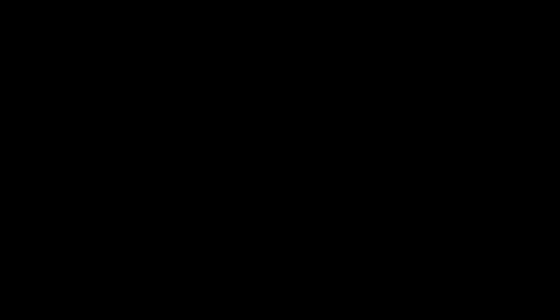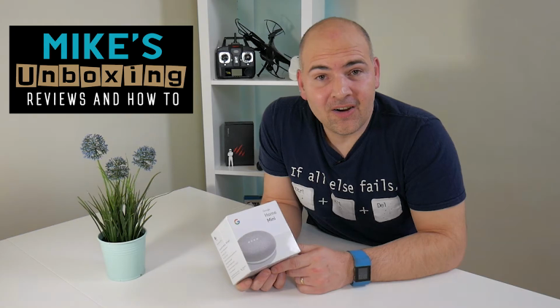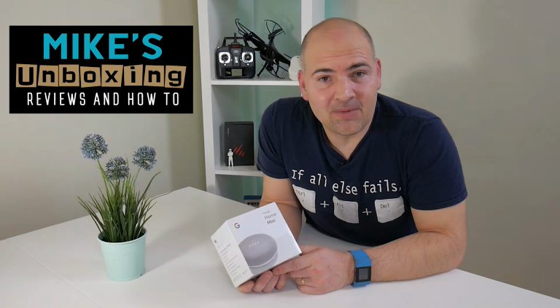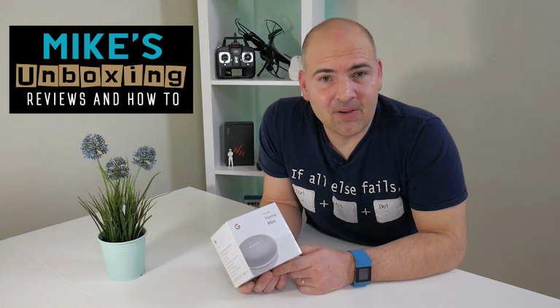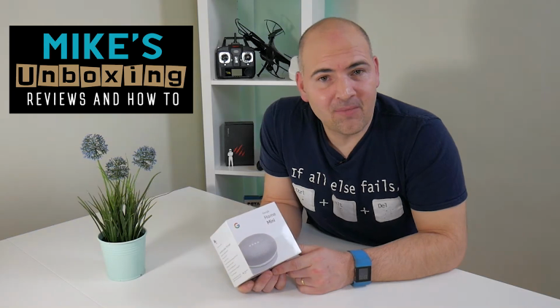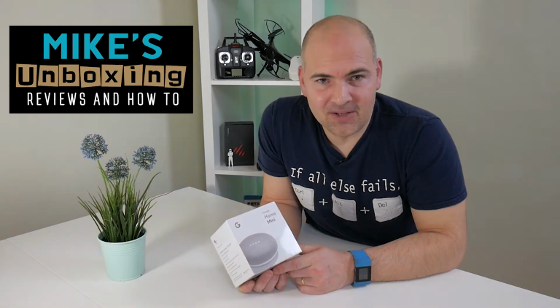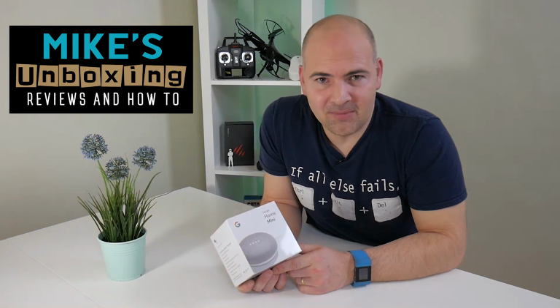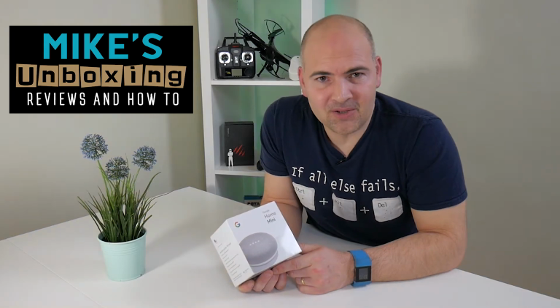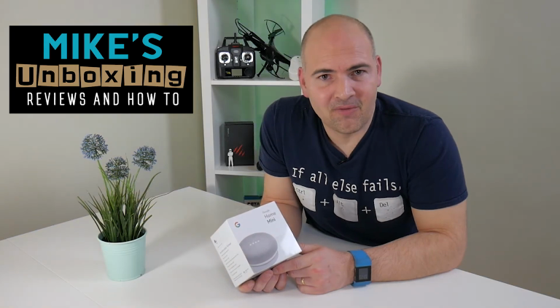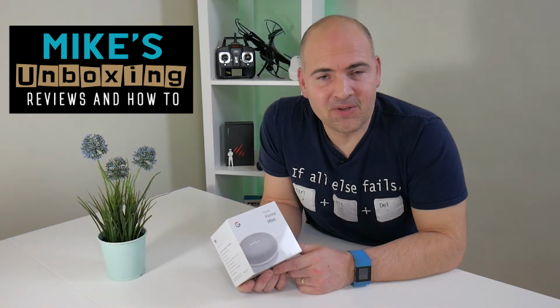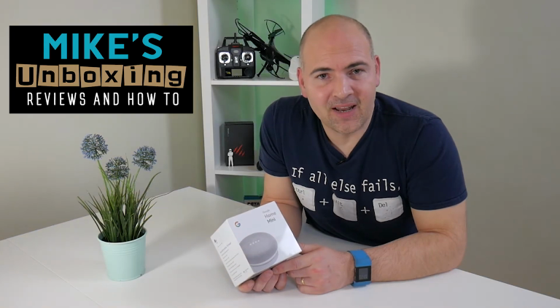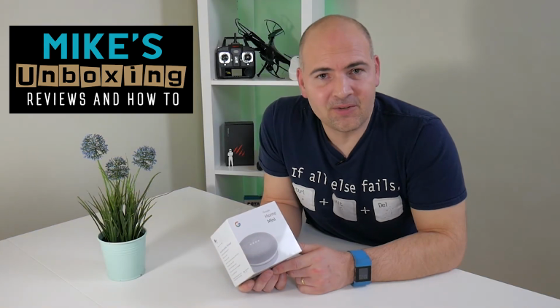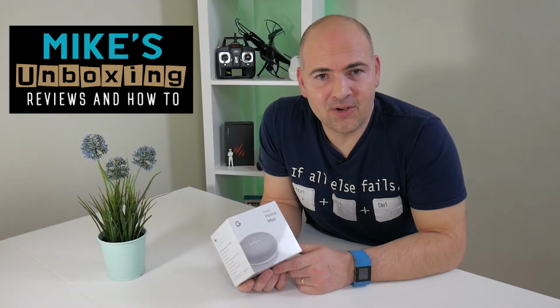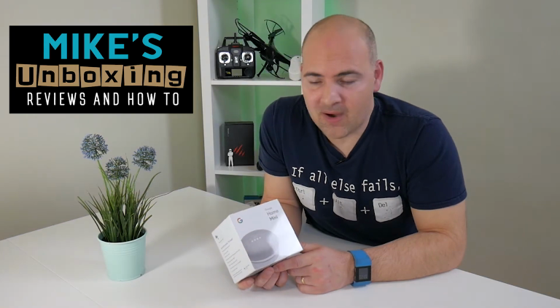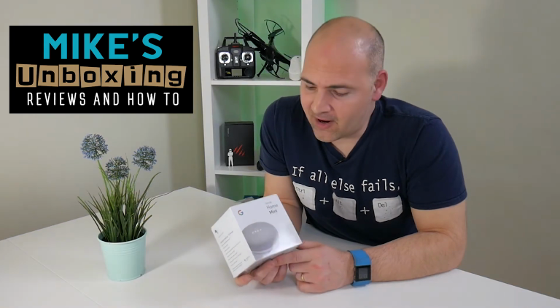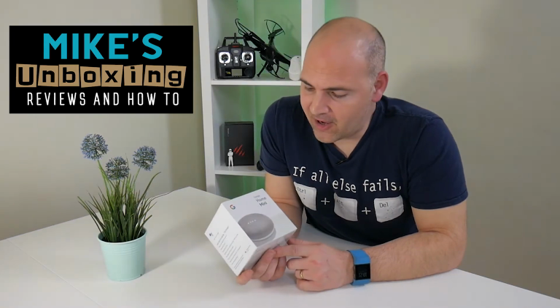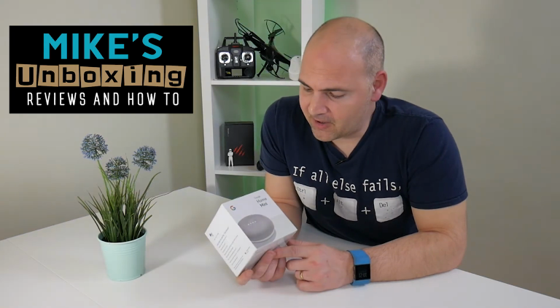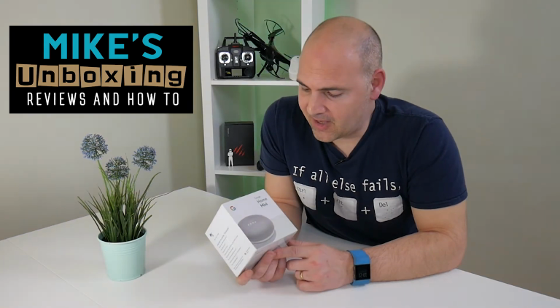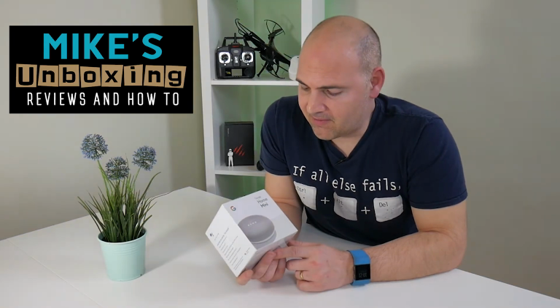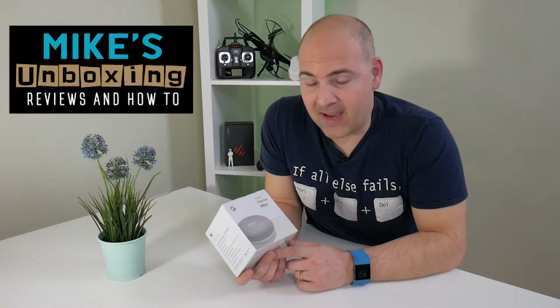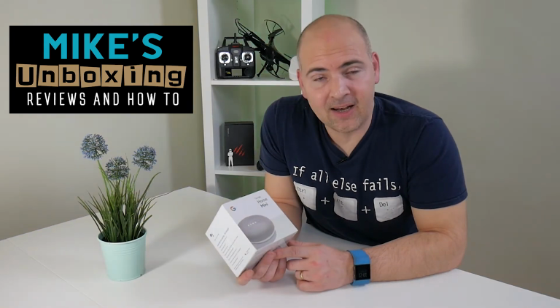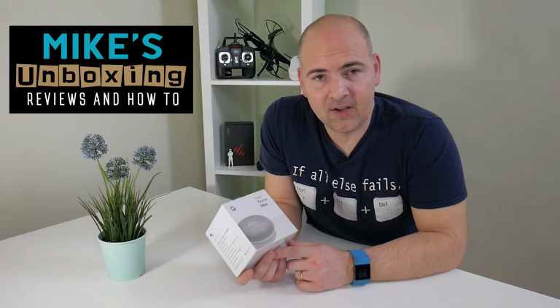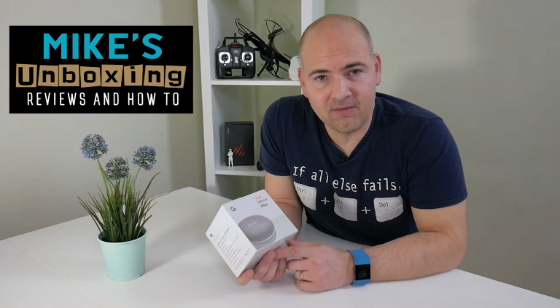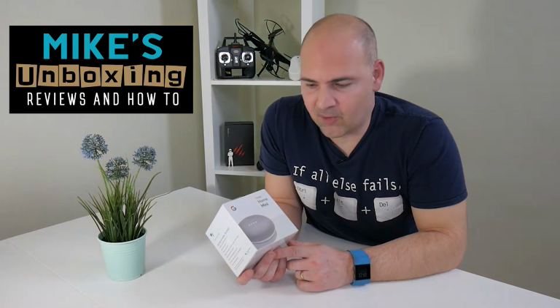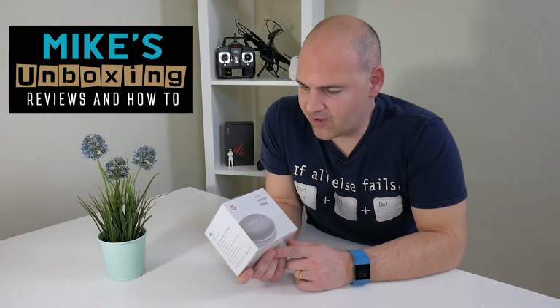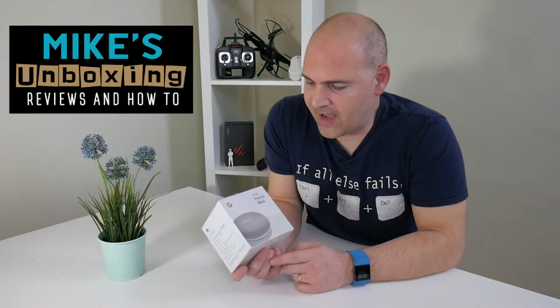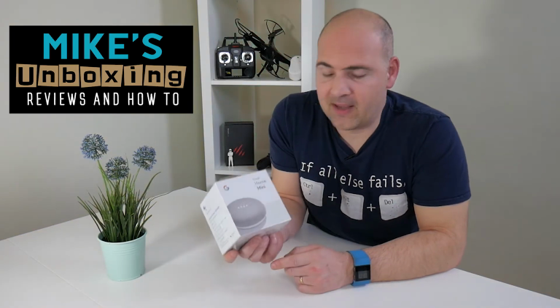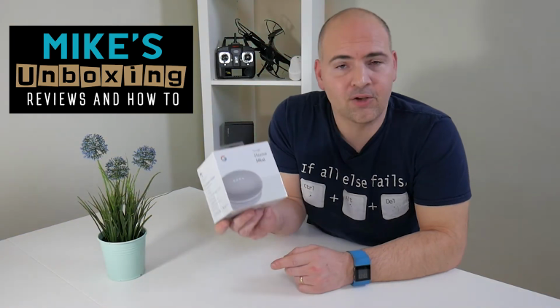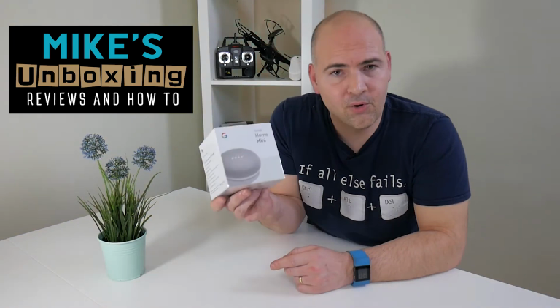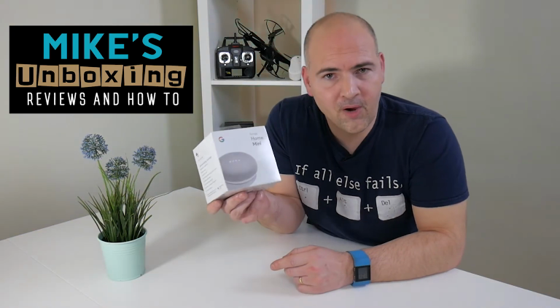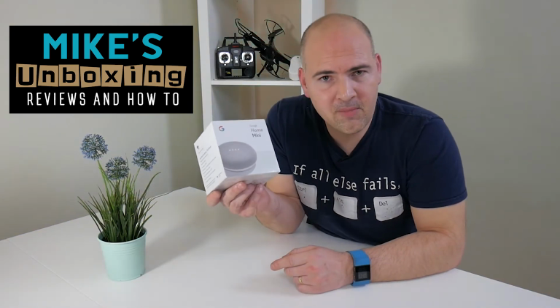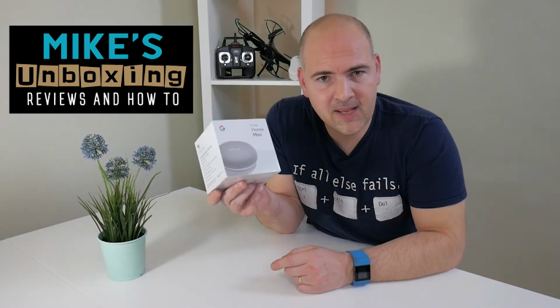Hi, this is Mike from Mike's Unboxing, Reviews and How To, and I am going to give a lucky viewer a Google Home Mini.